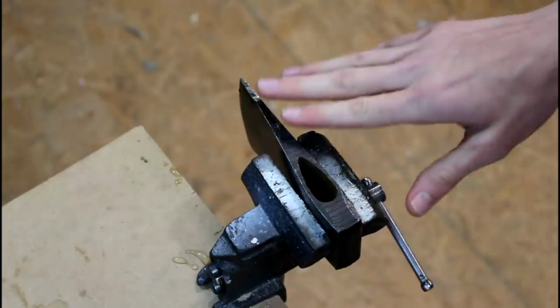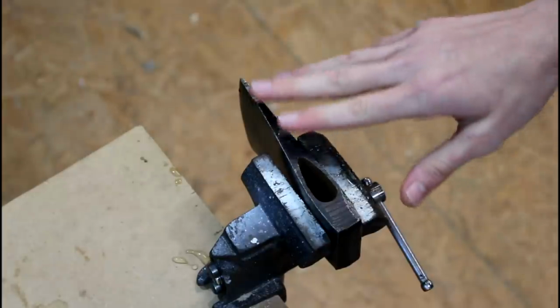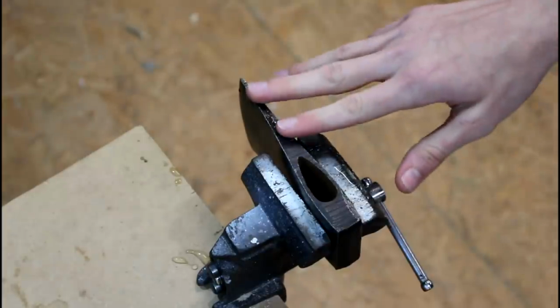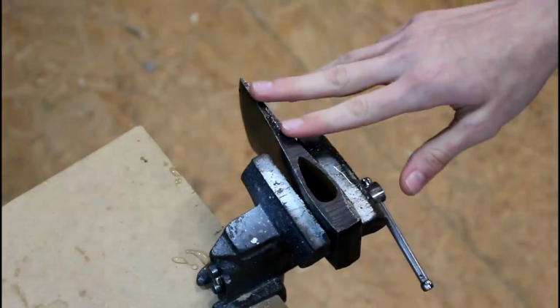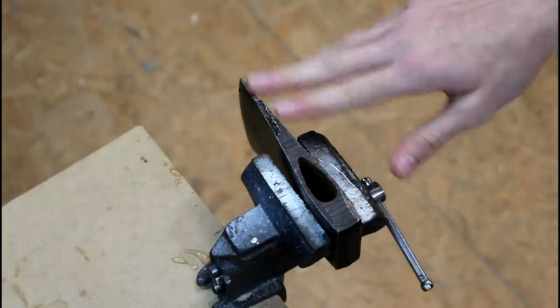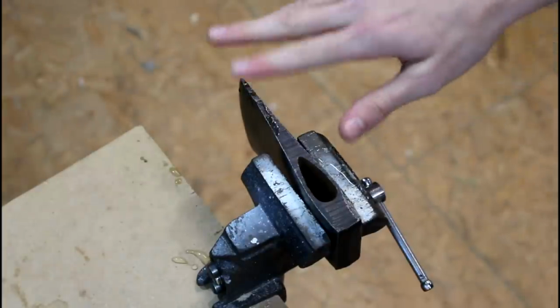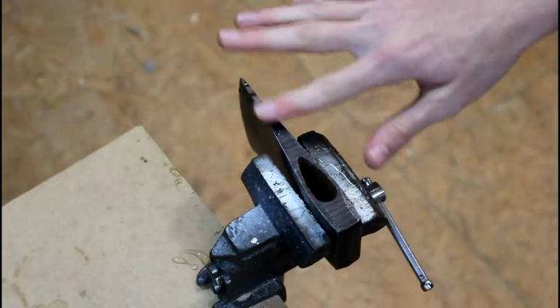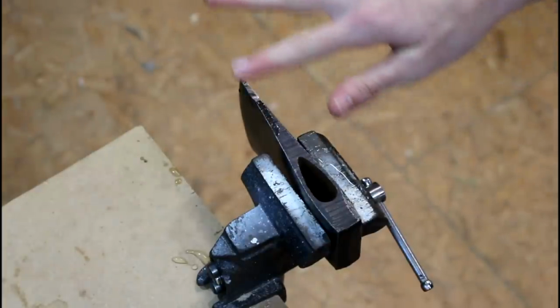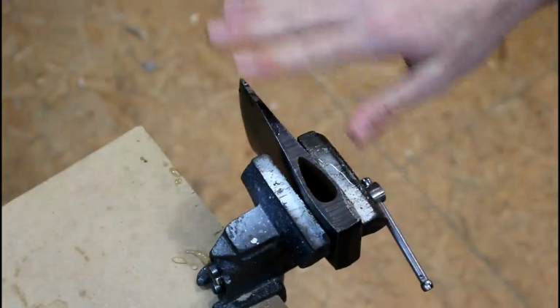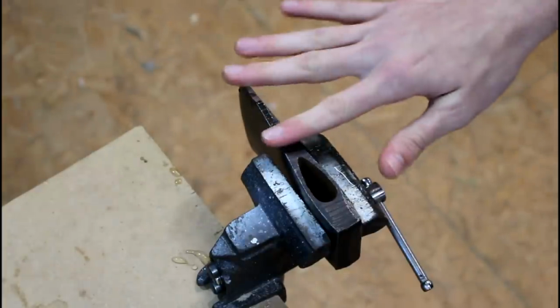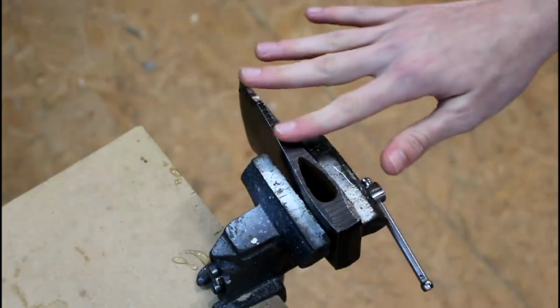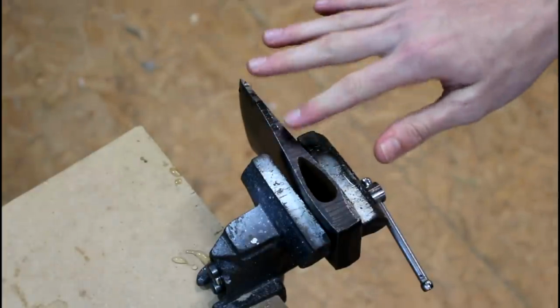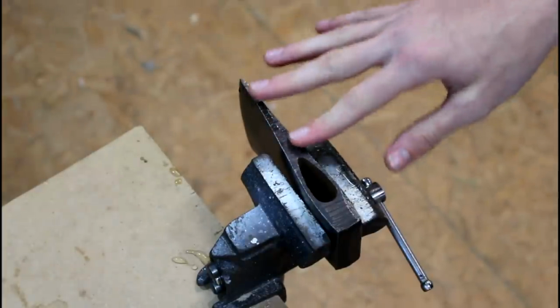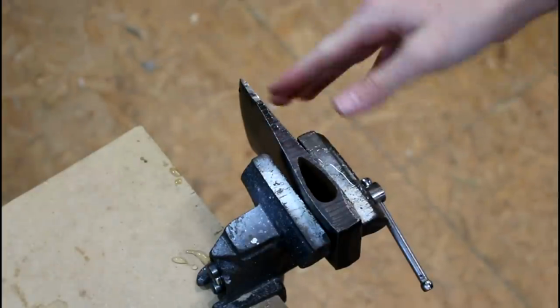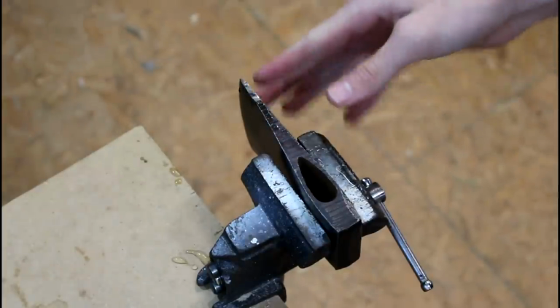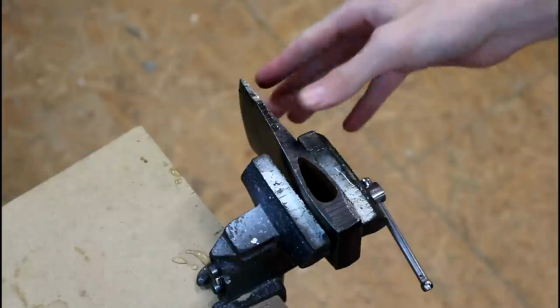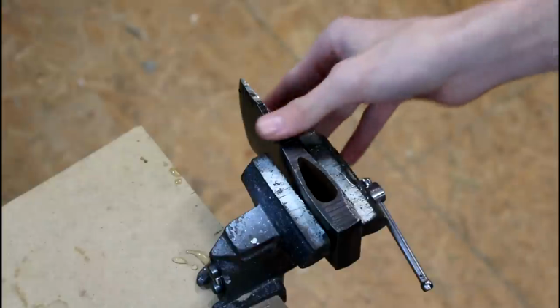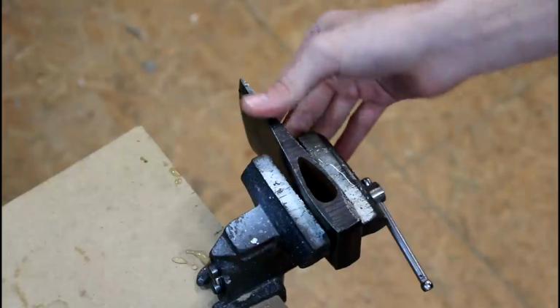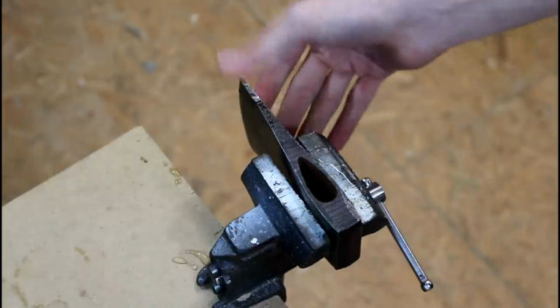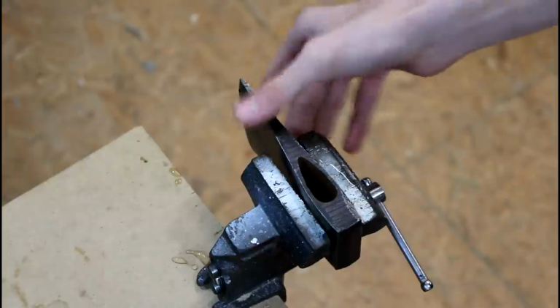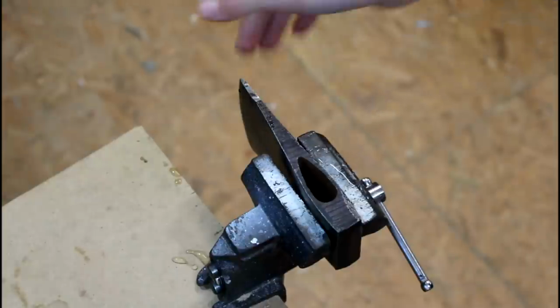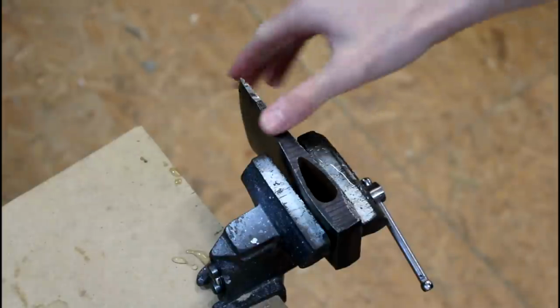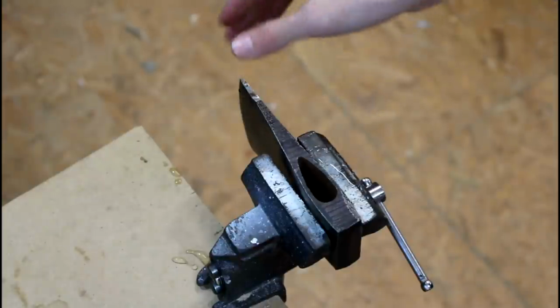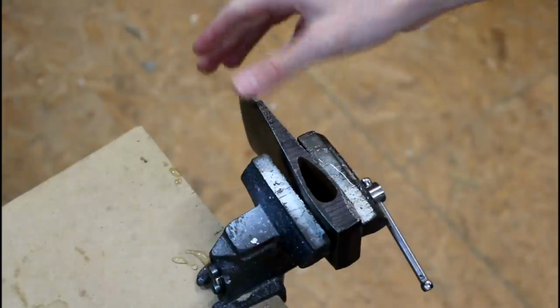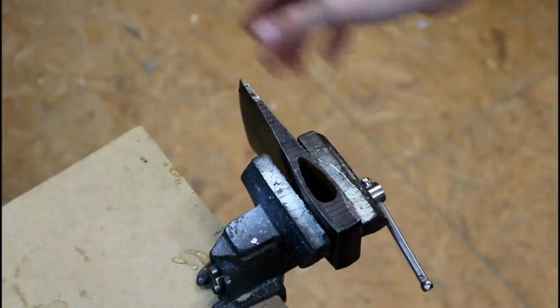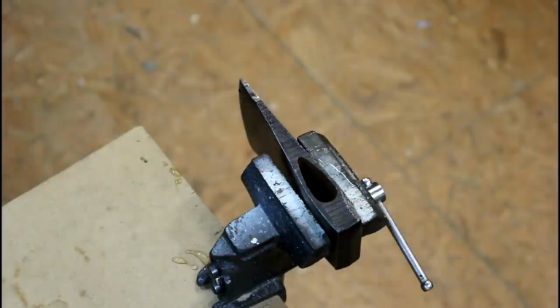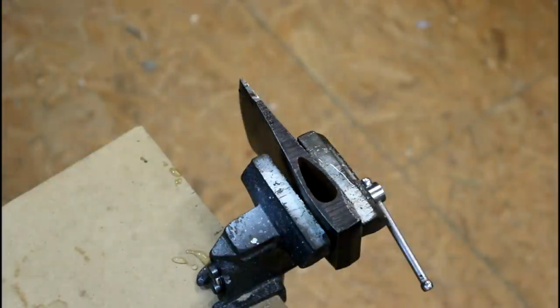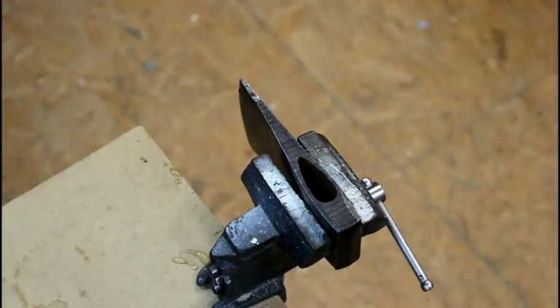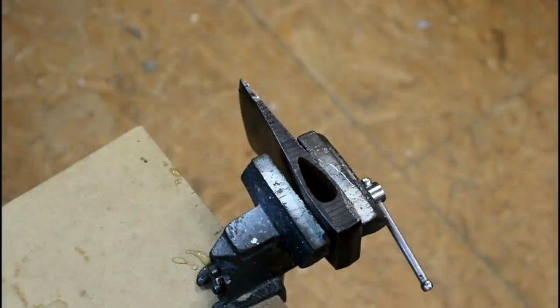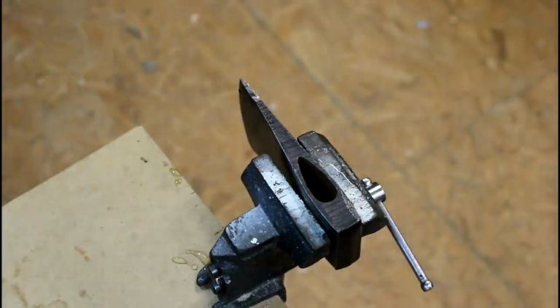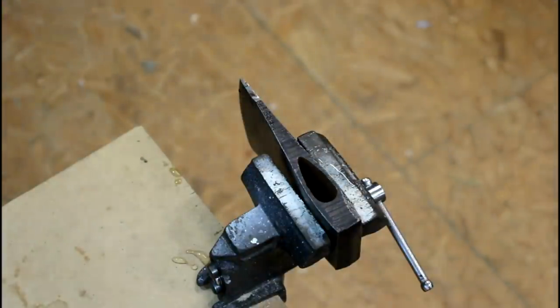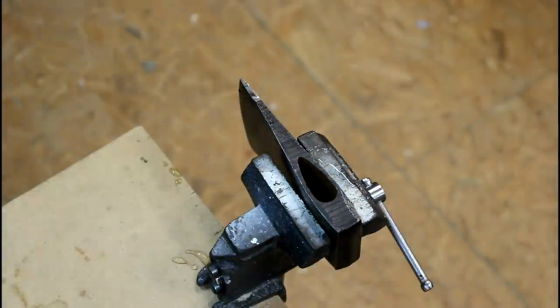Because I don't want to mess up the heat treat on this hatchet, I'm going slow and applying water as I go along to keep it cool. You don't want to mess up the heat treat.